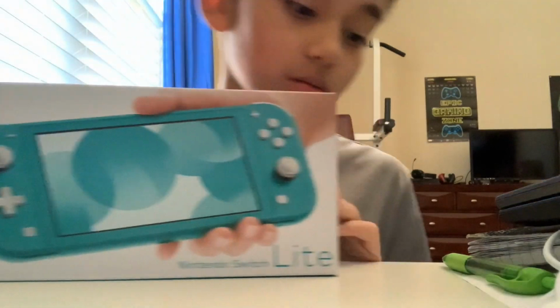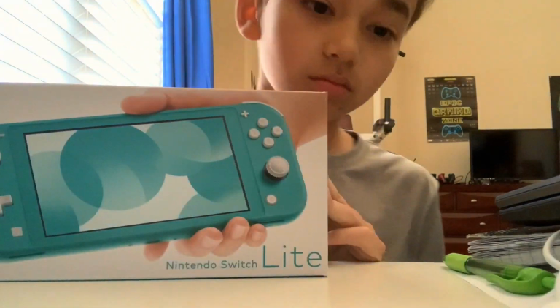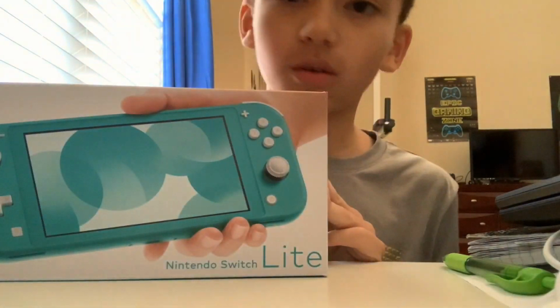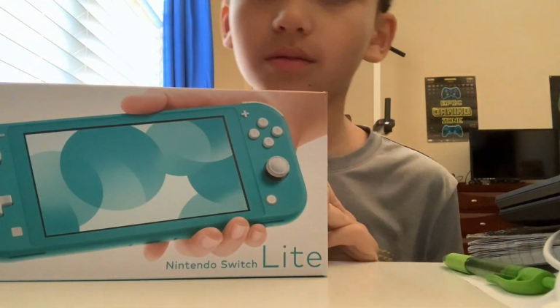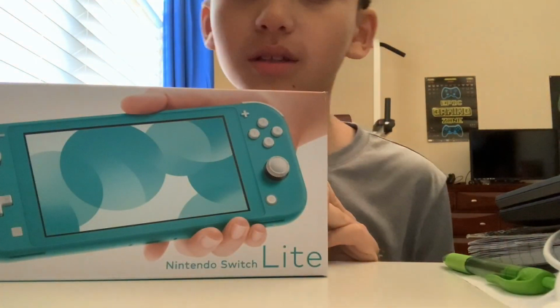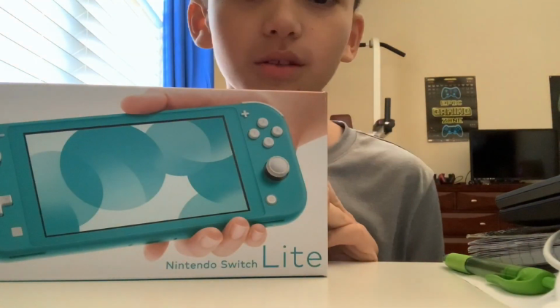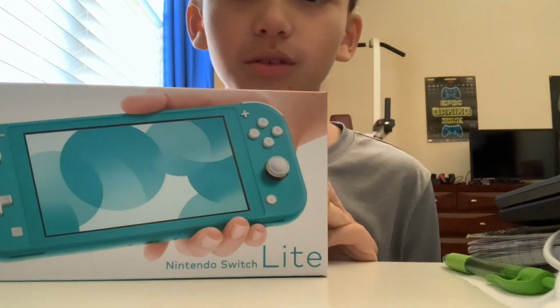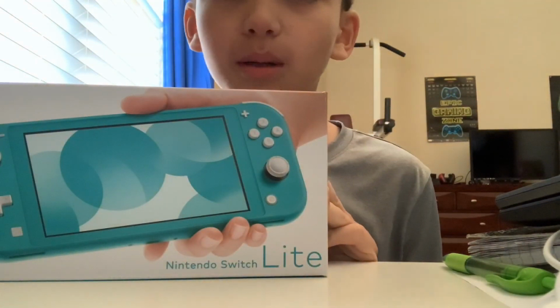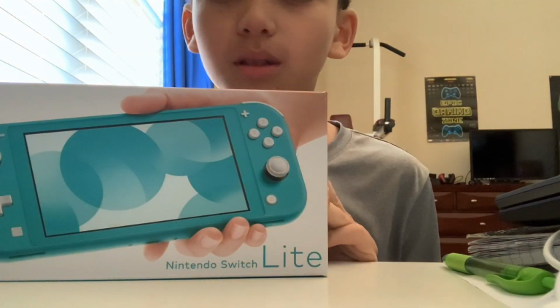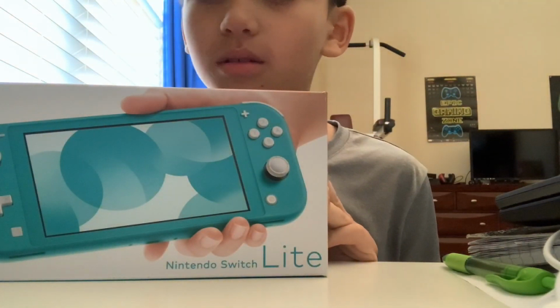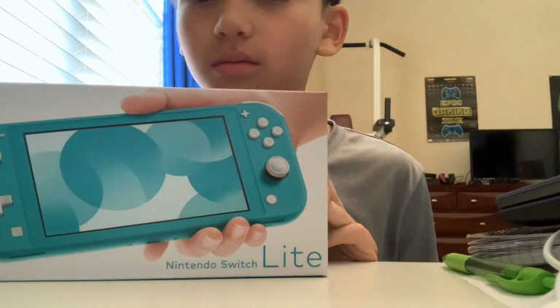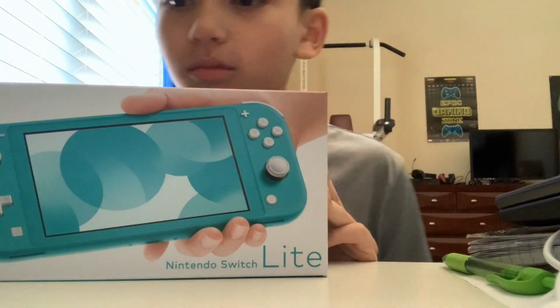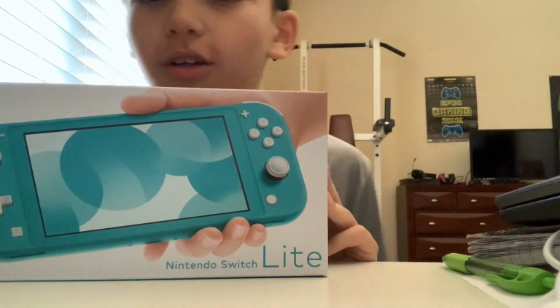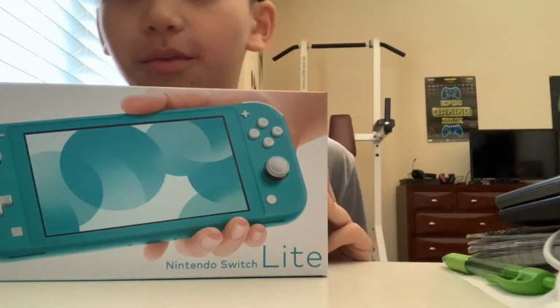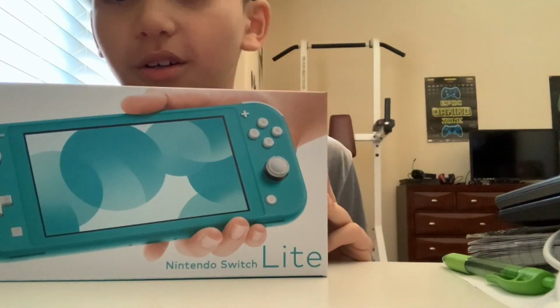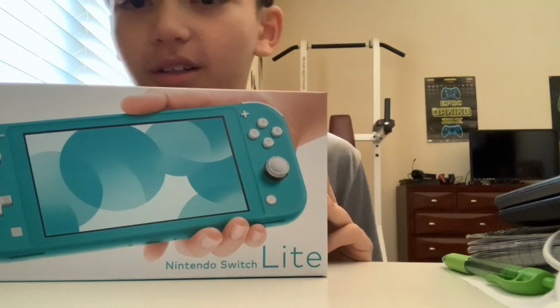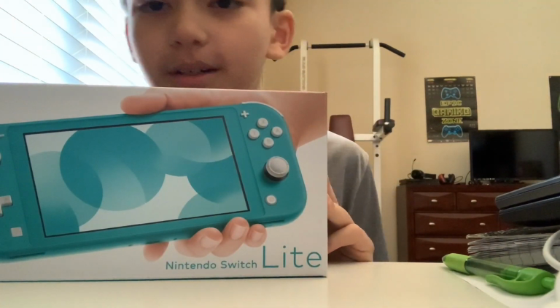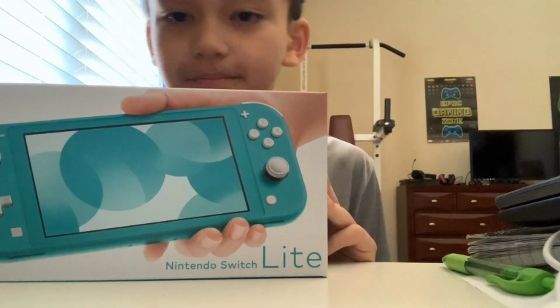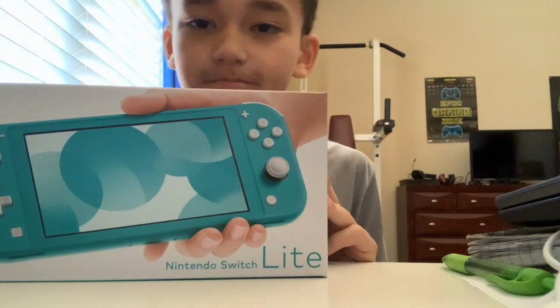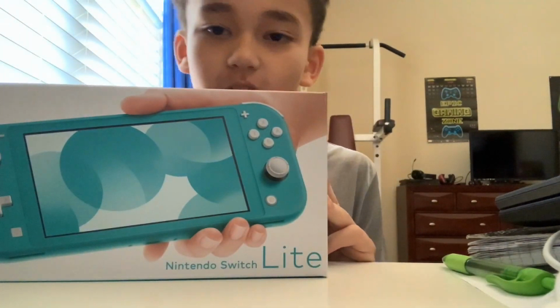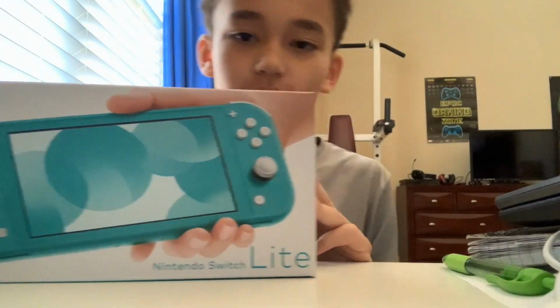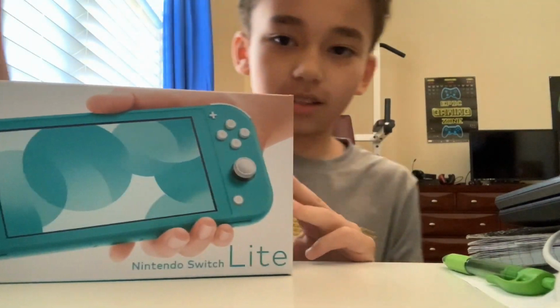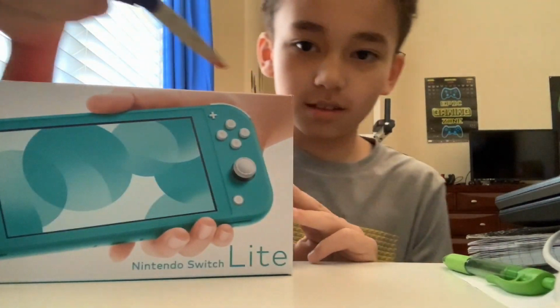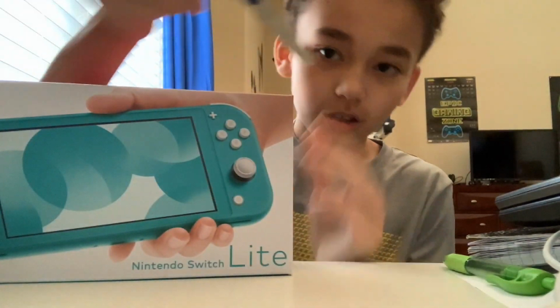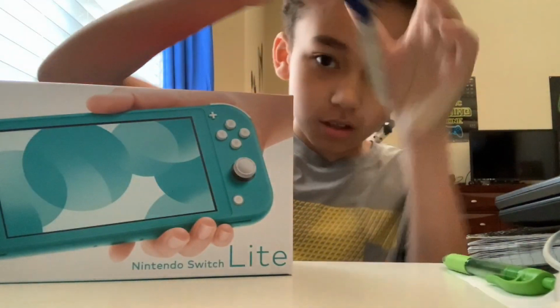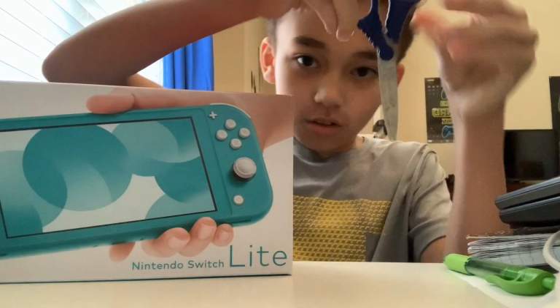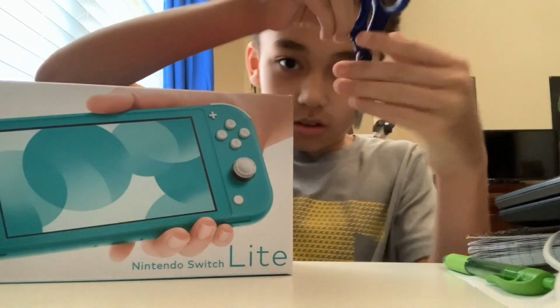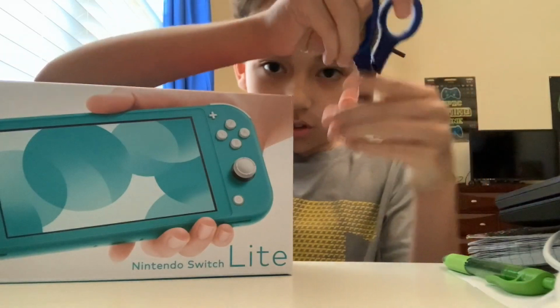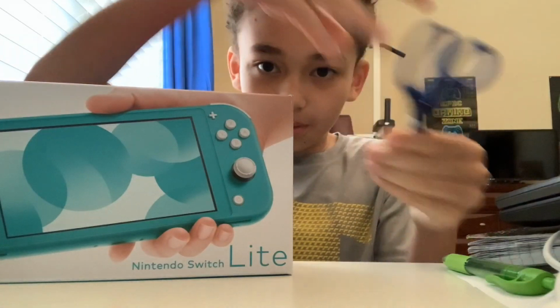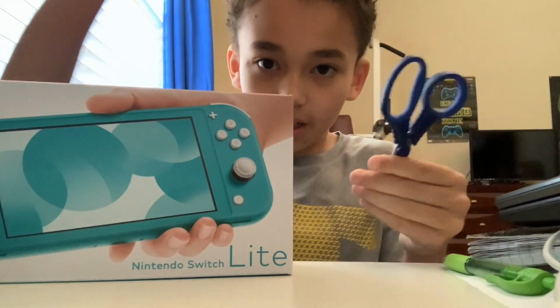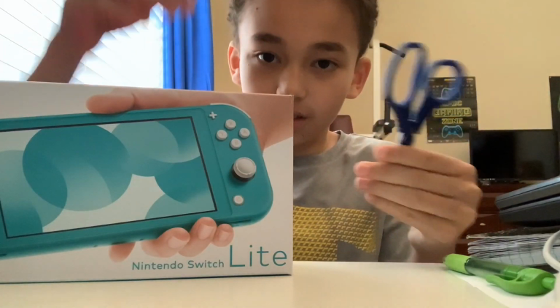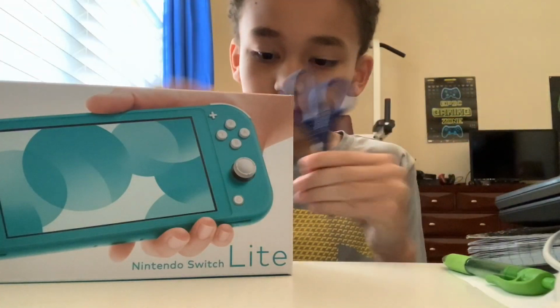Do I have any scissors? Got these super tiny scissors.